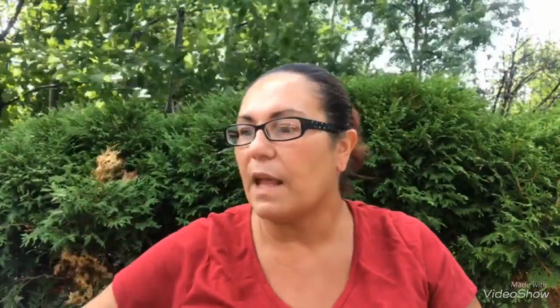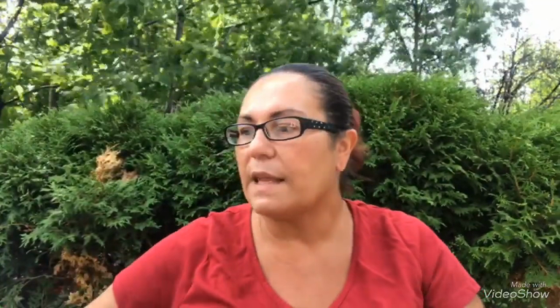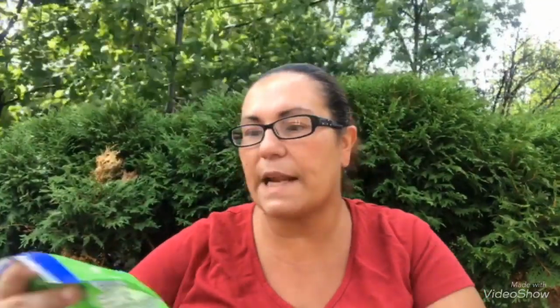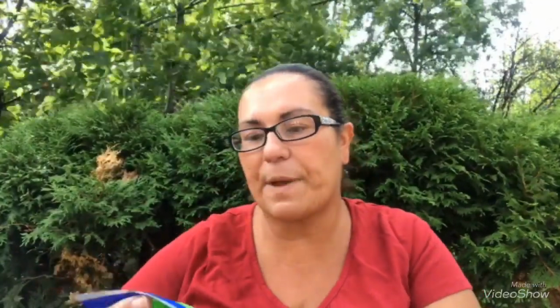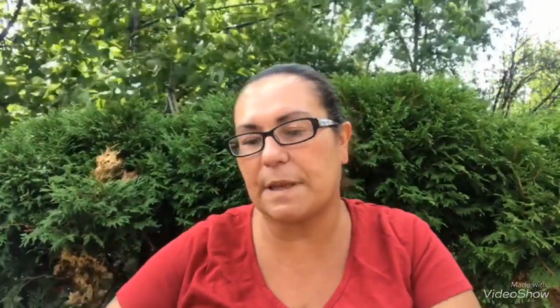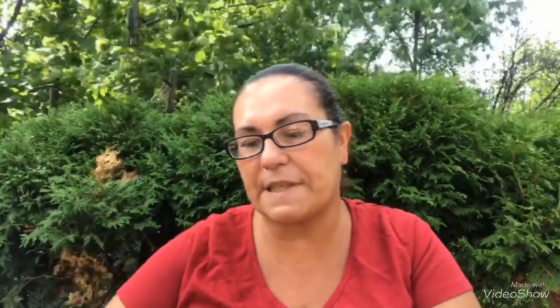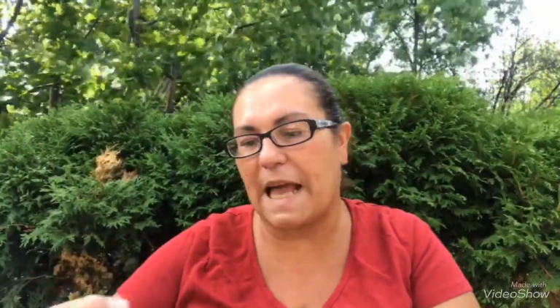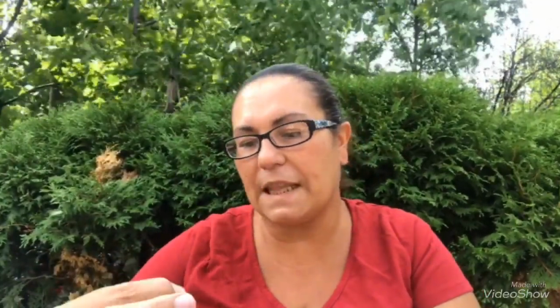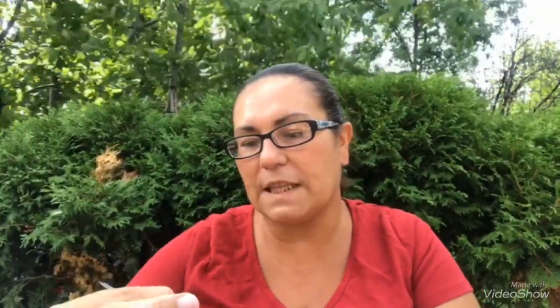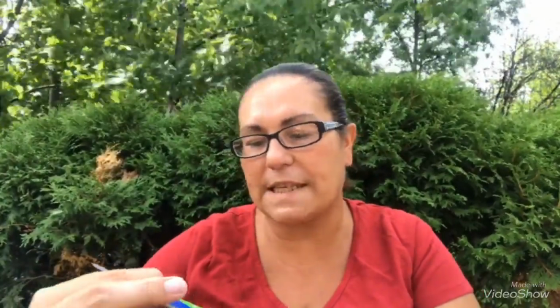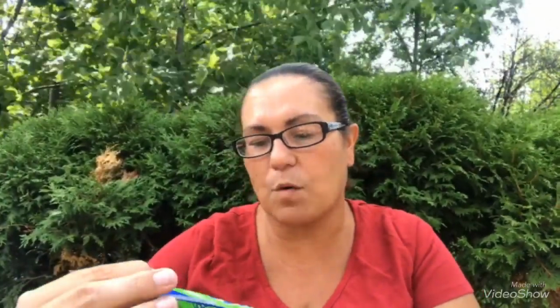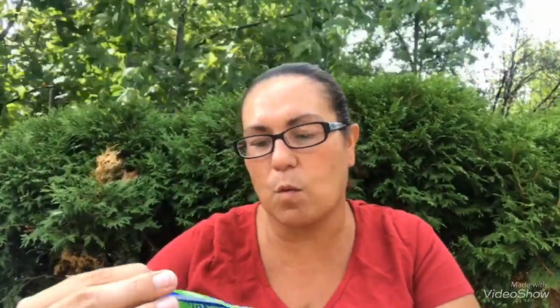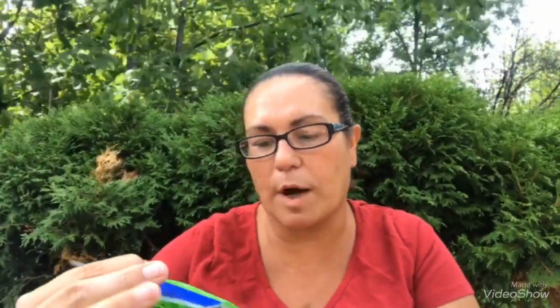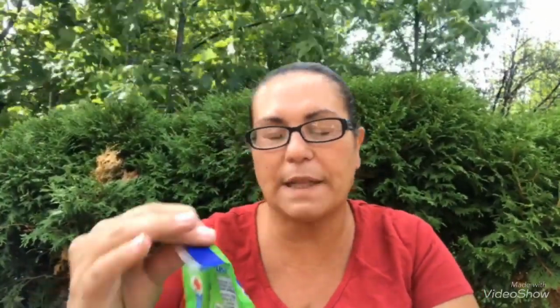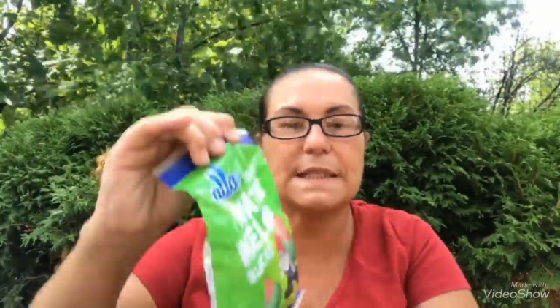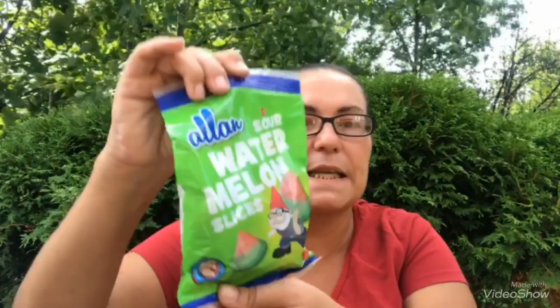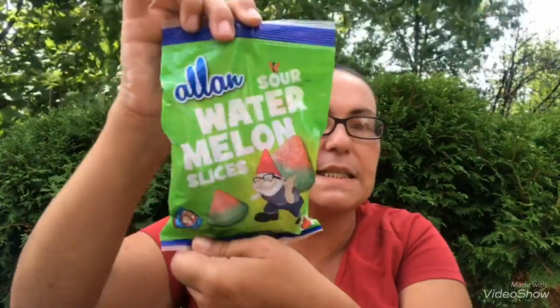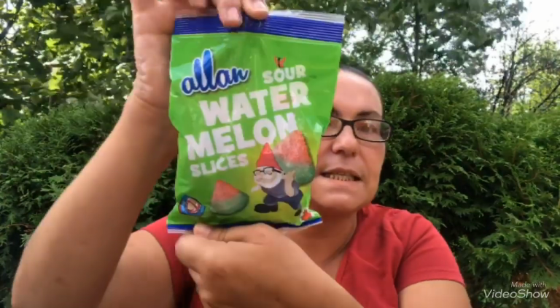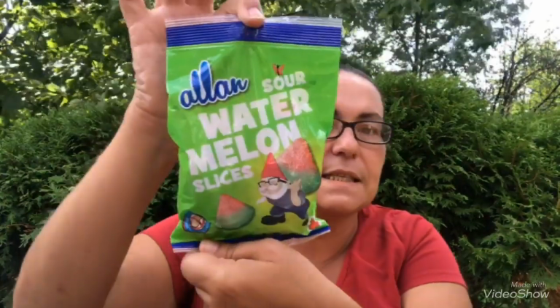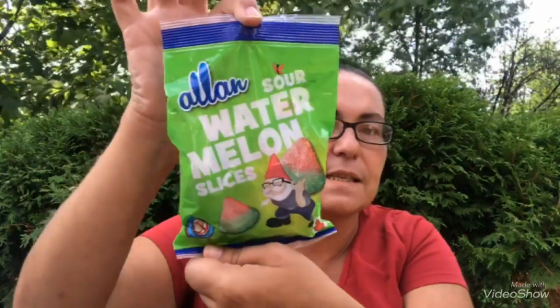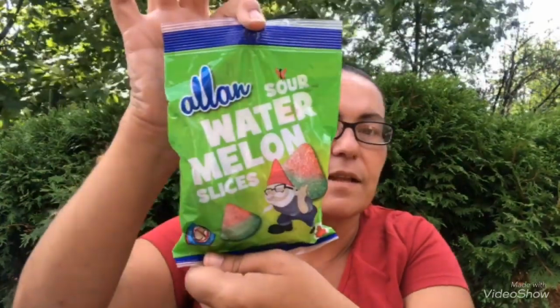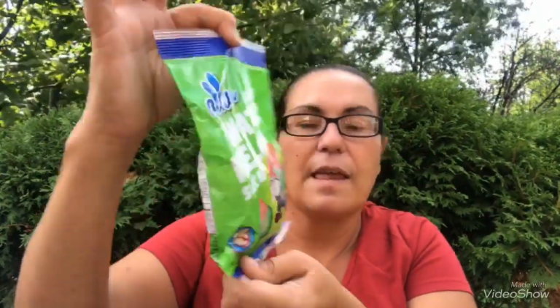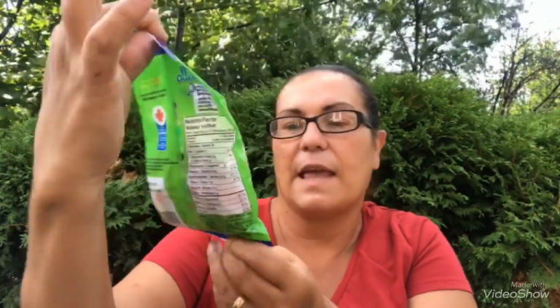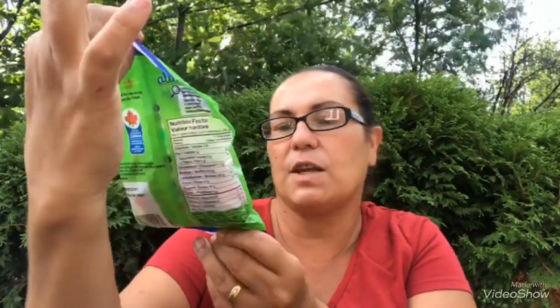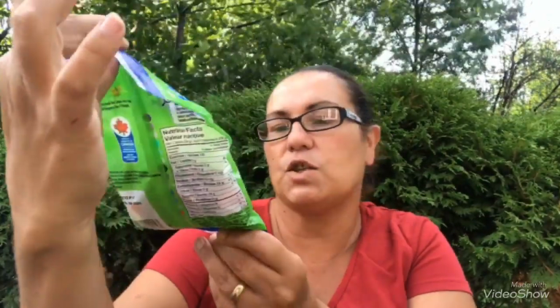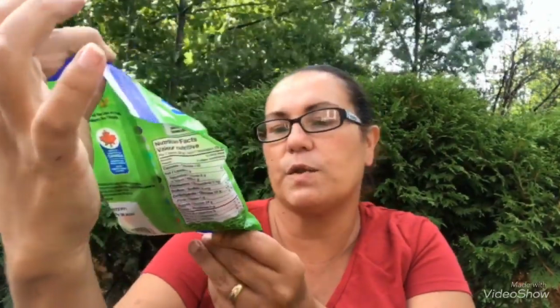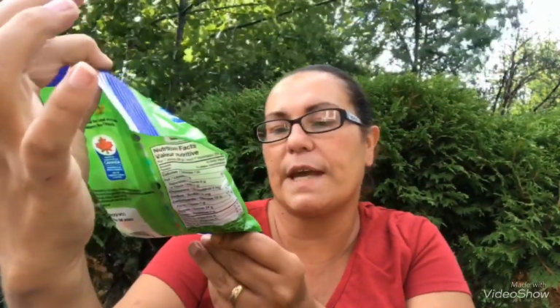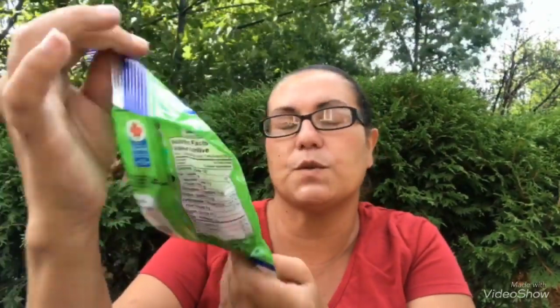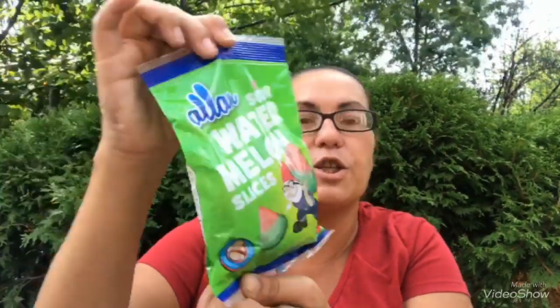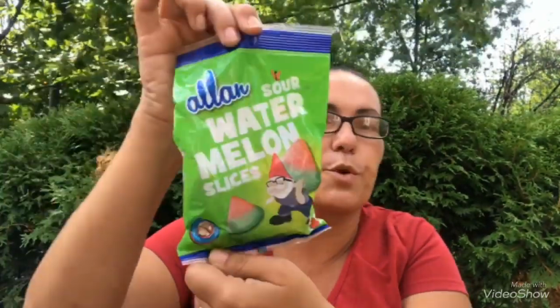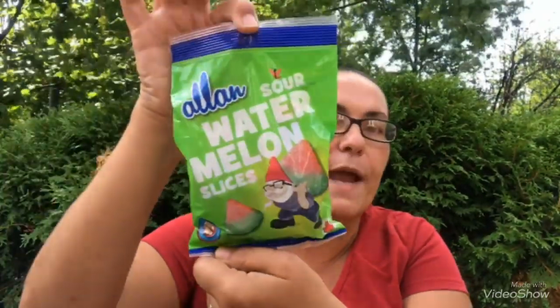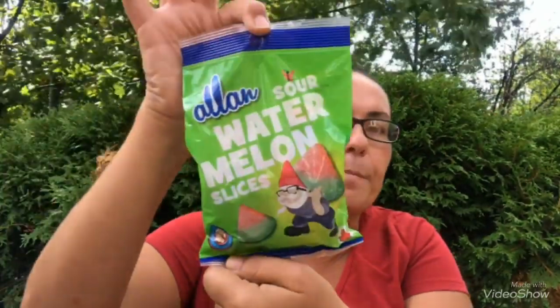Then I picked up these Allen sour watermelon slices — you do get 200 grams.